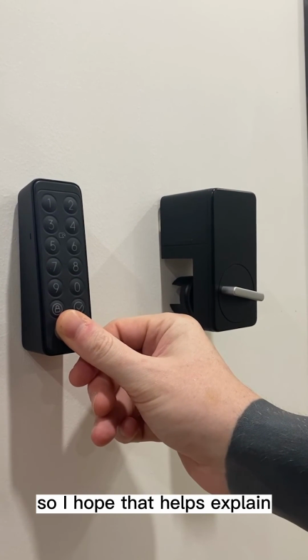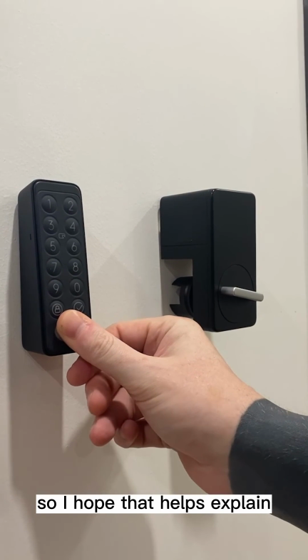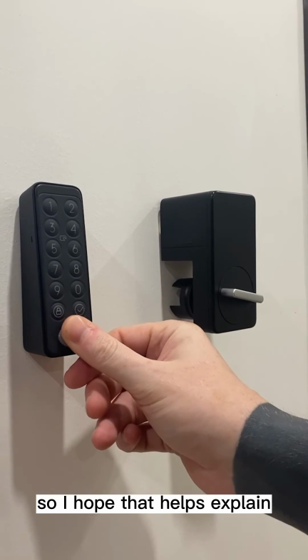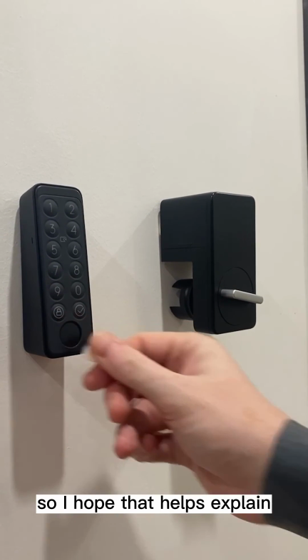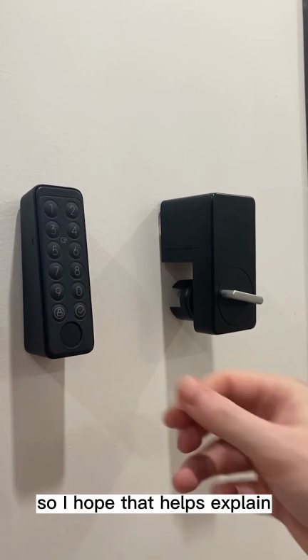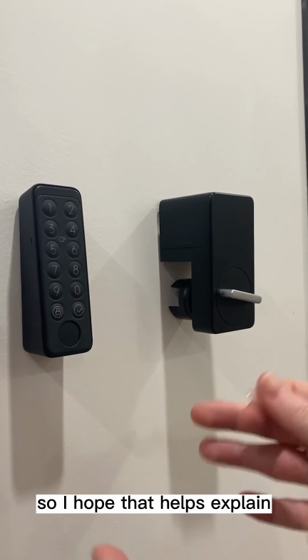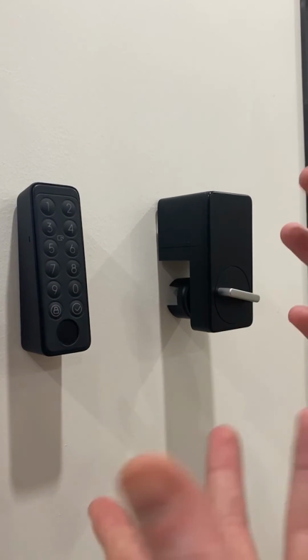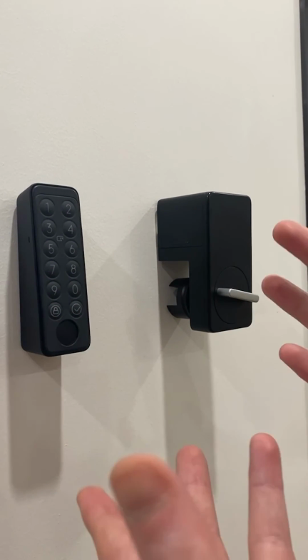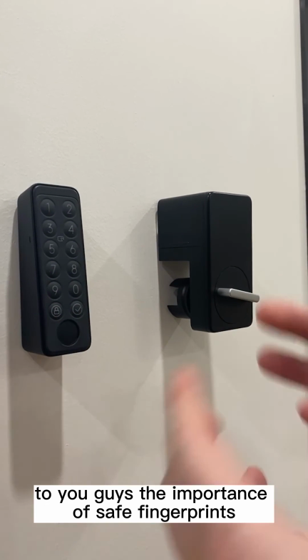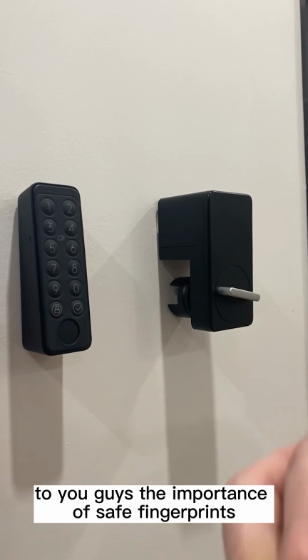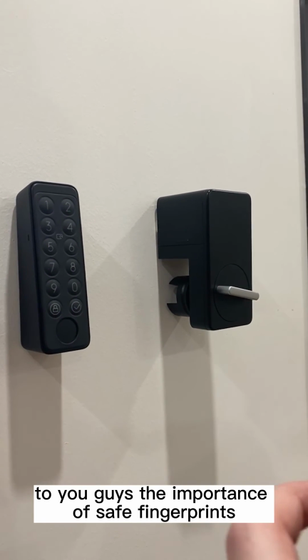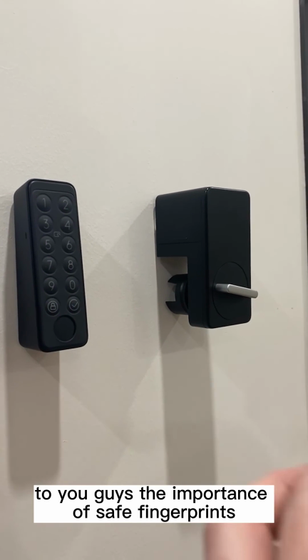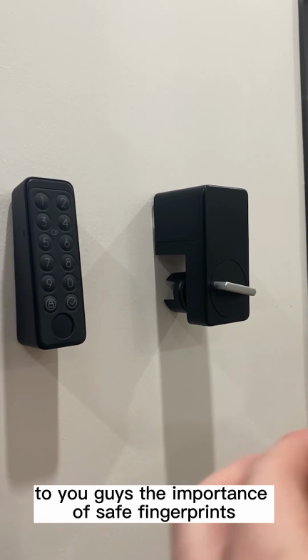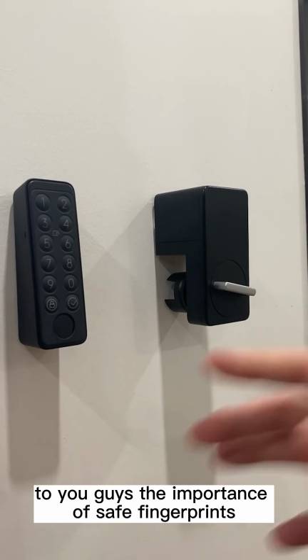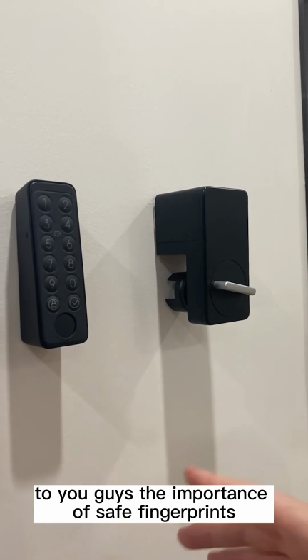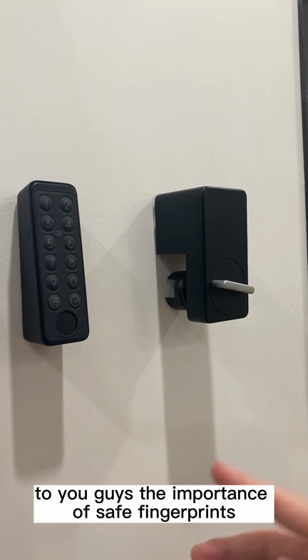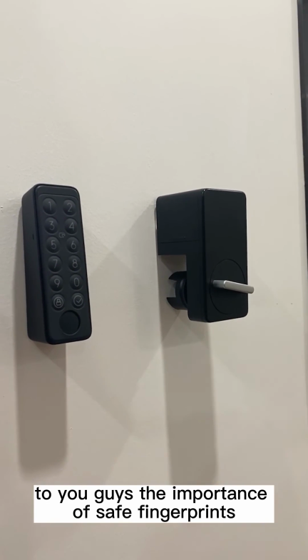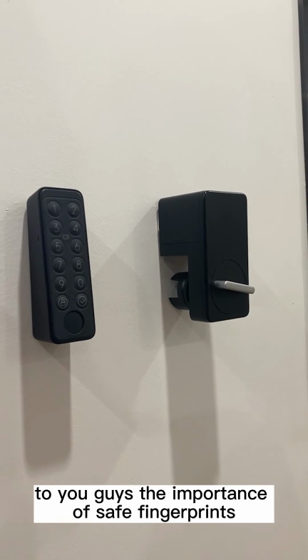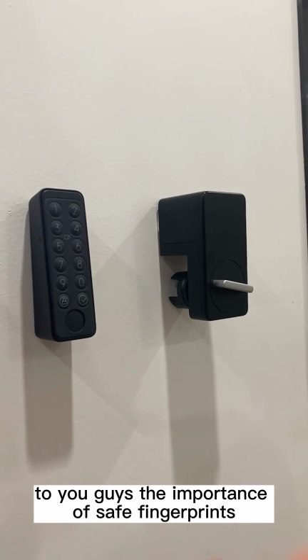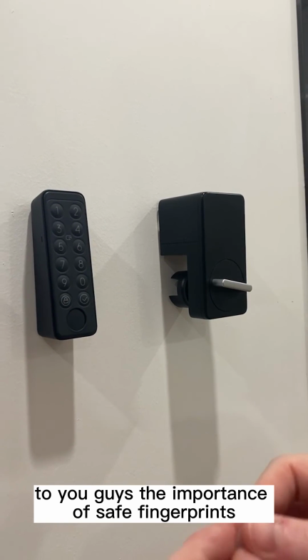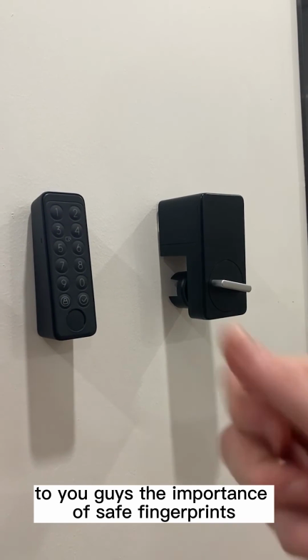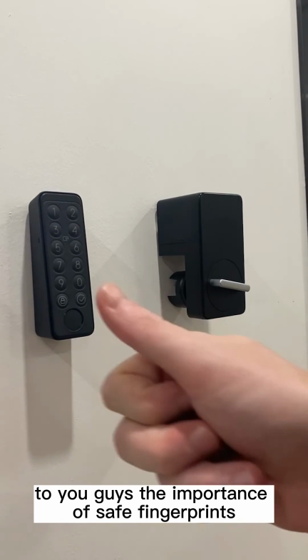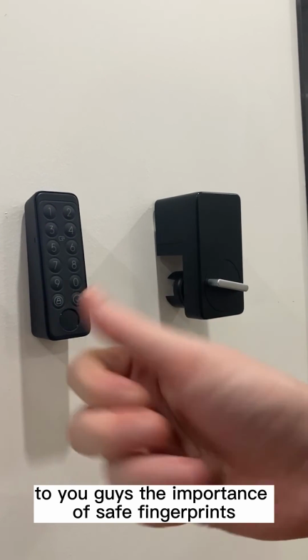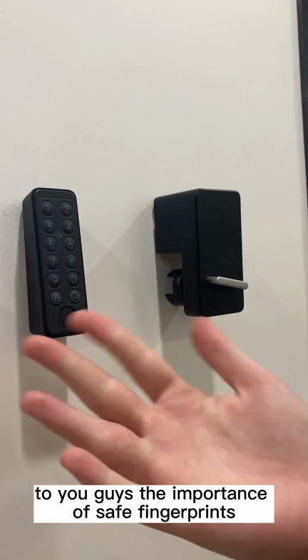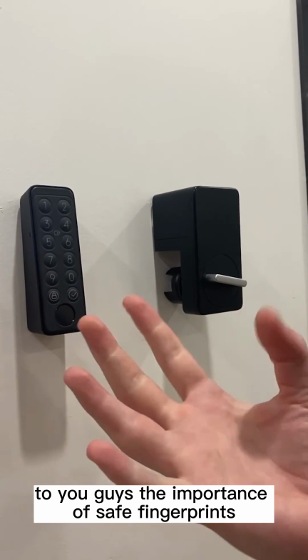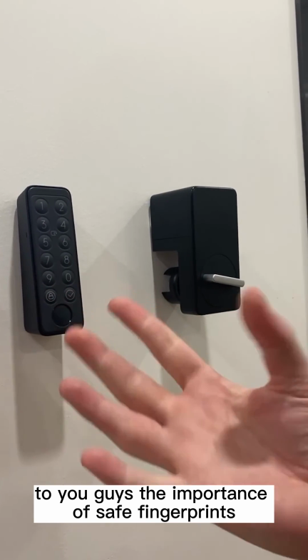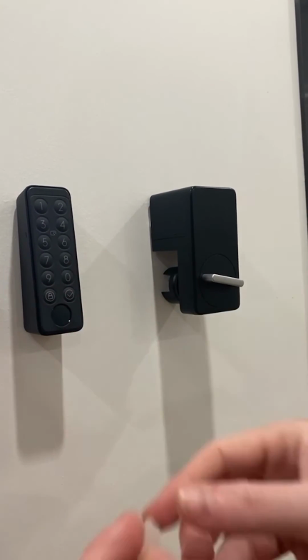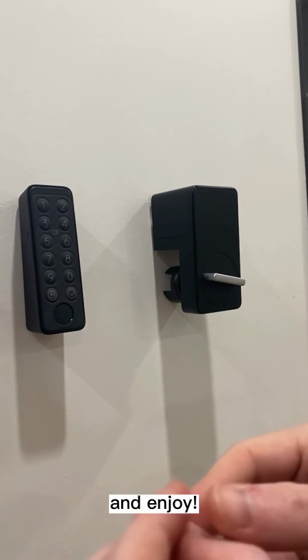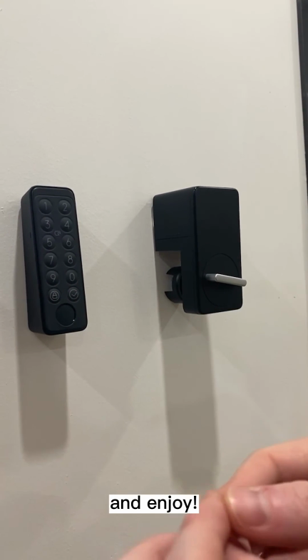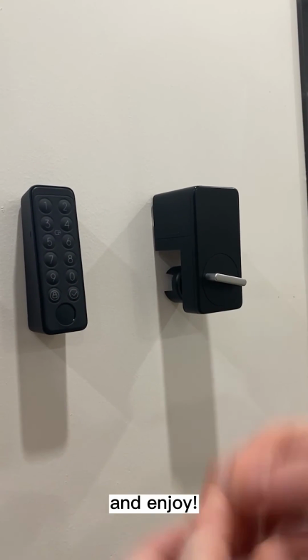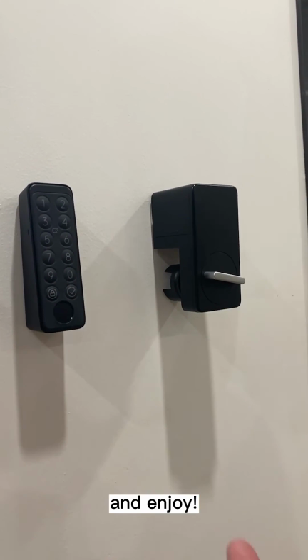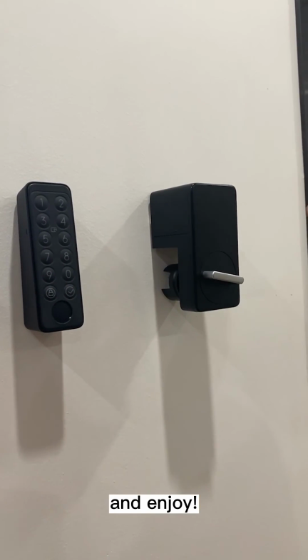I hope that helps explain the importance of using secure fingerprint readers. Enjoy!